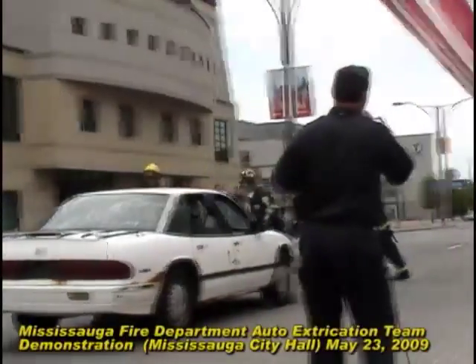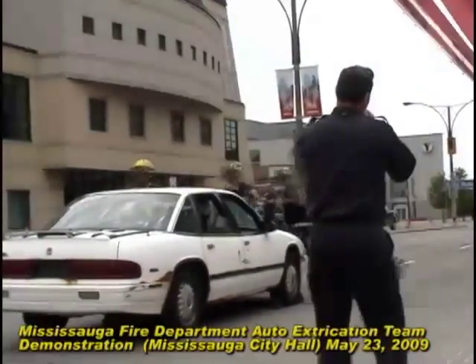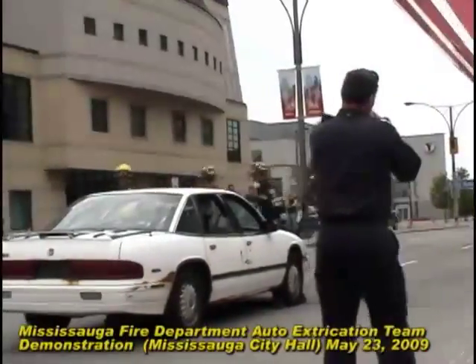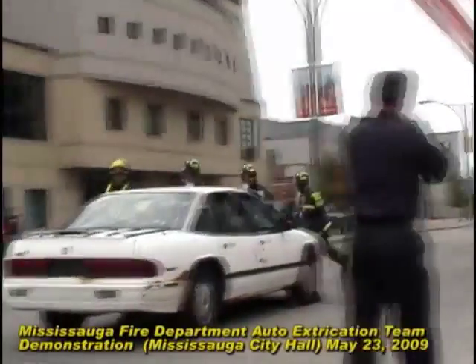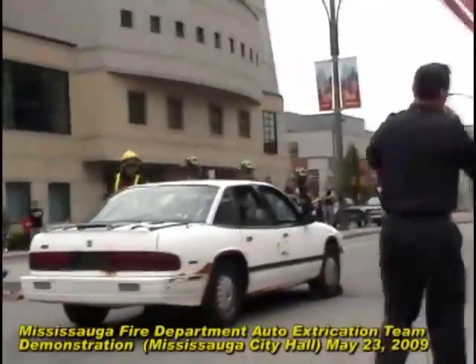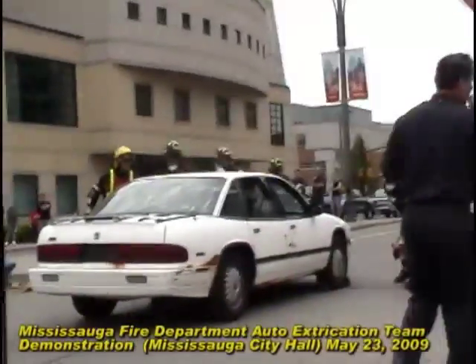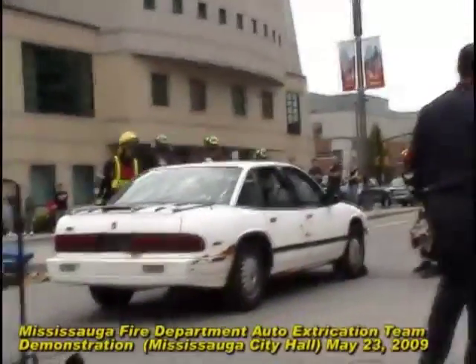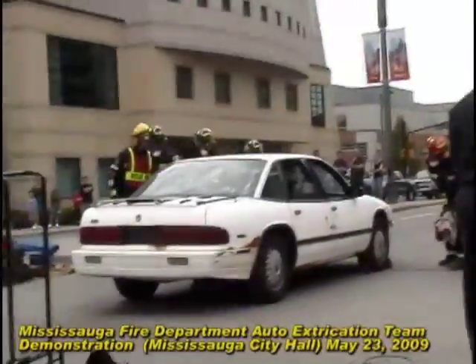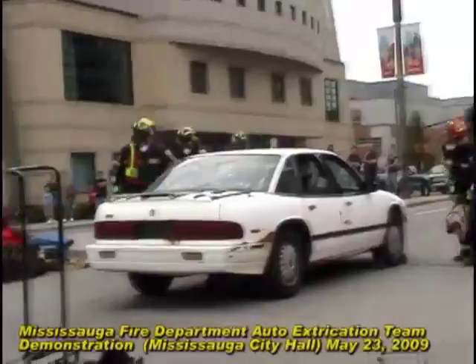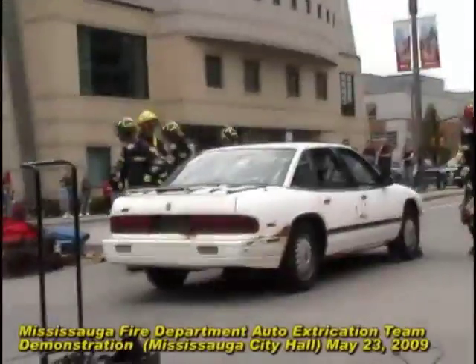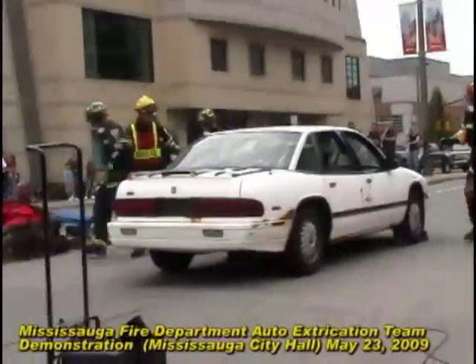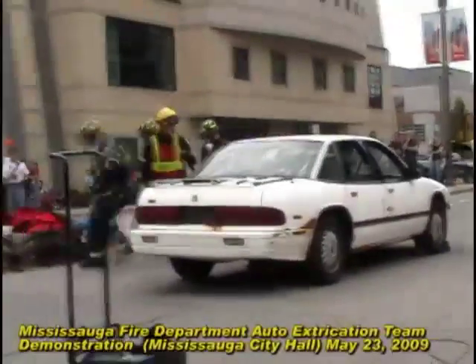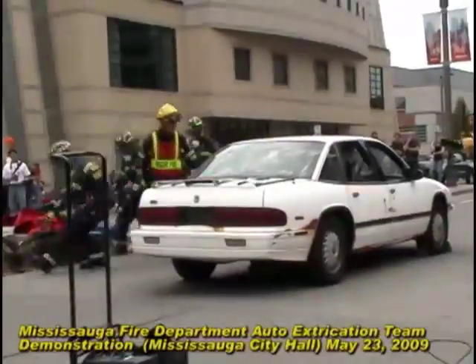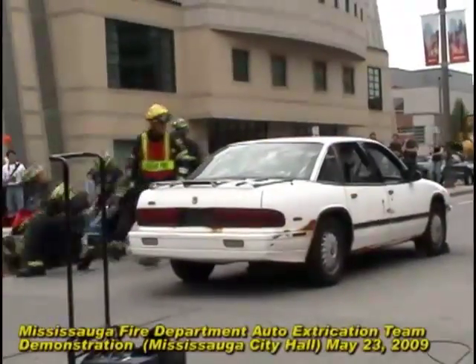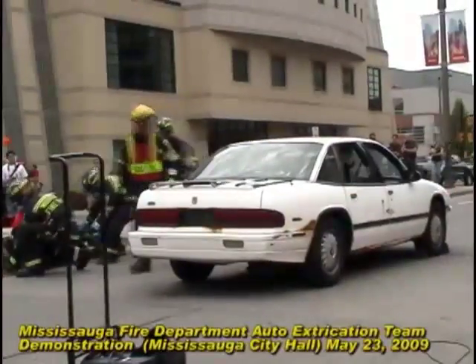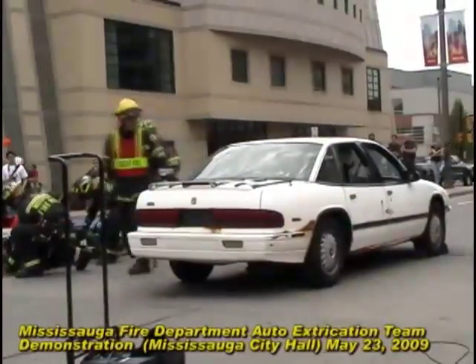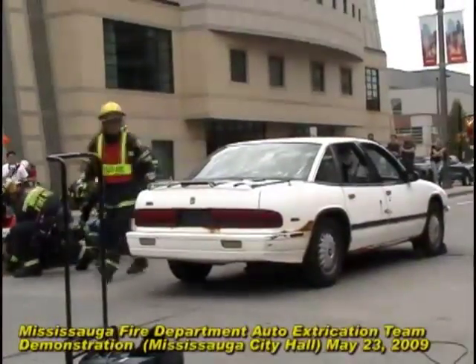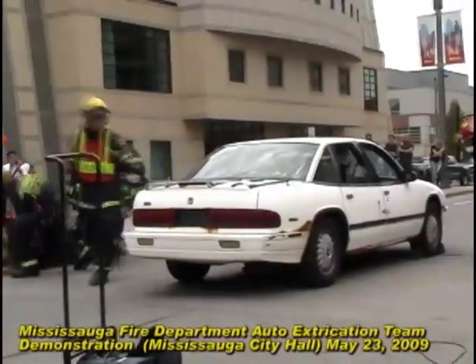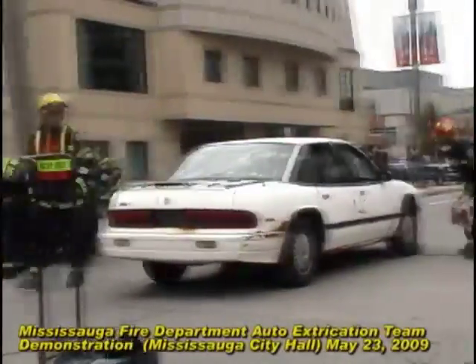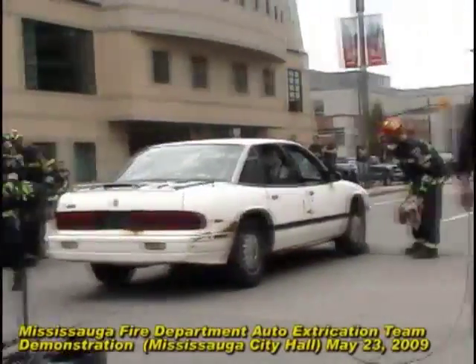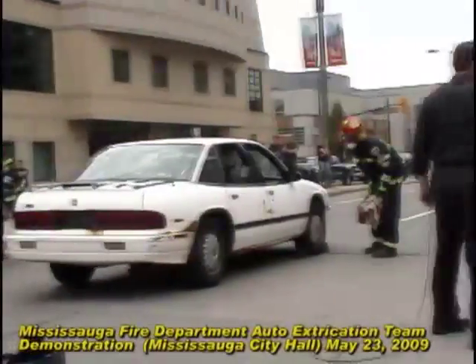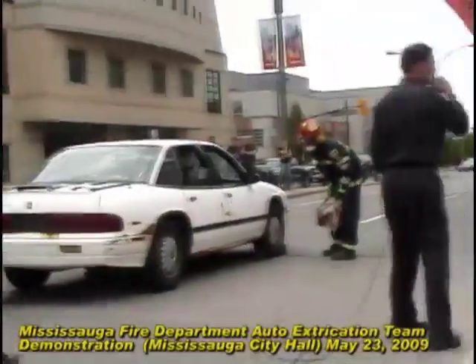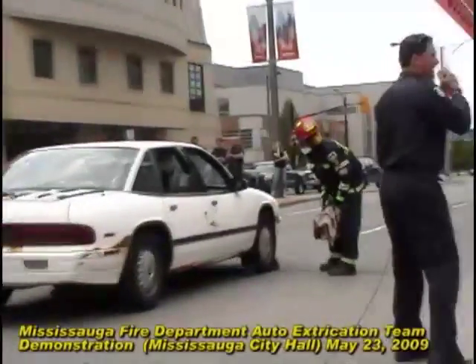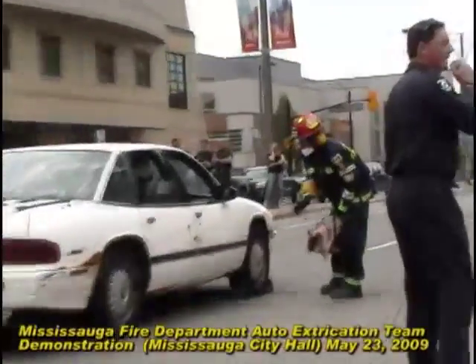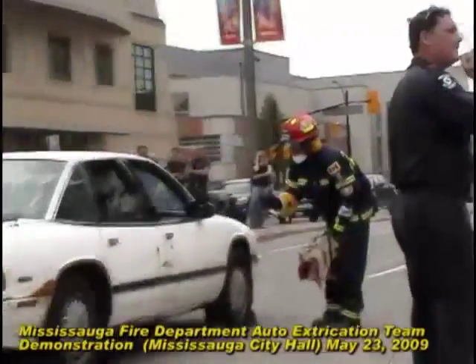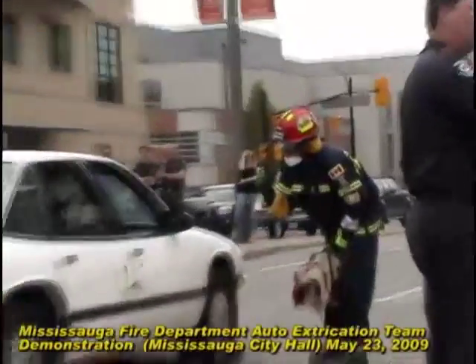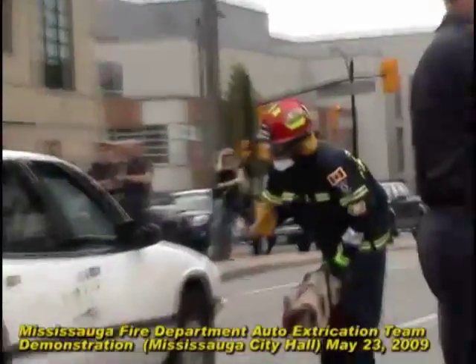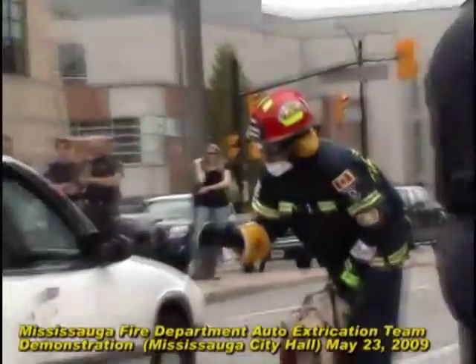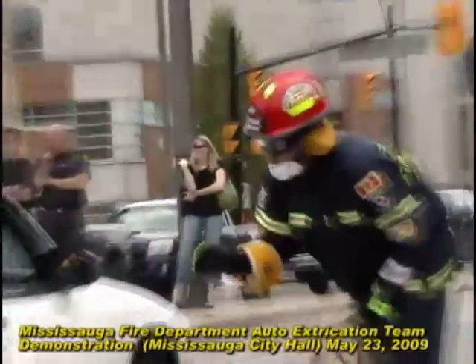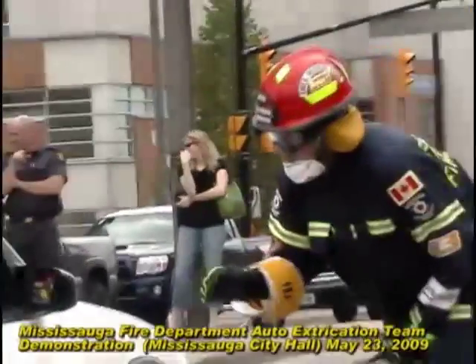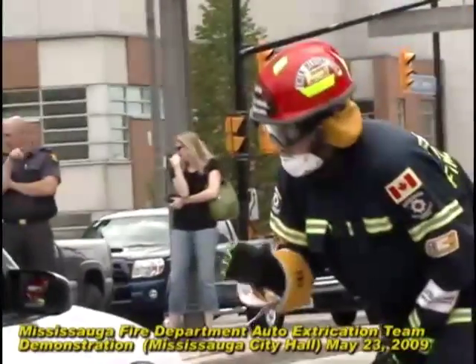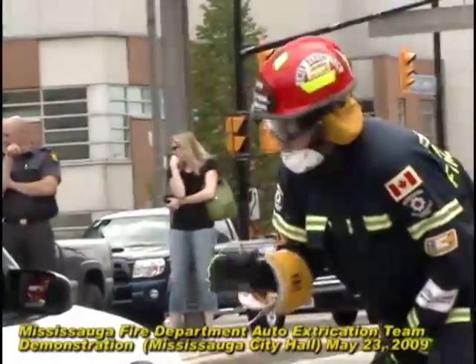Our medic Steve, in the red helmet, is making contact with that patient to help them out of their situation.